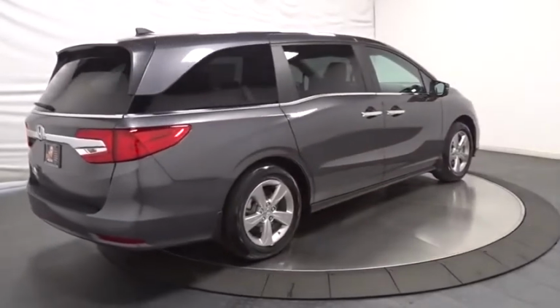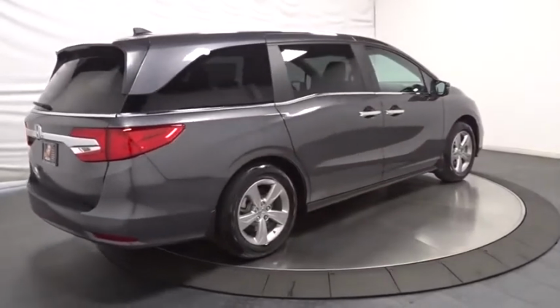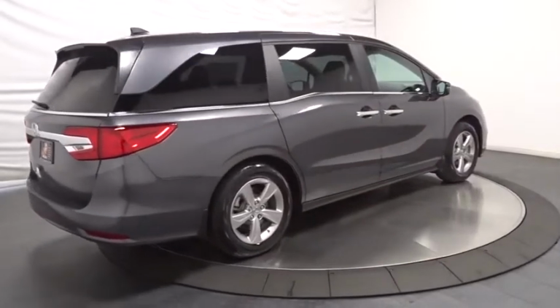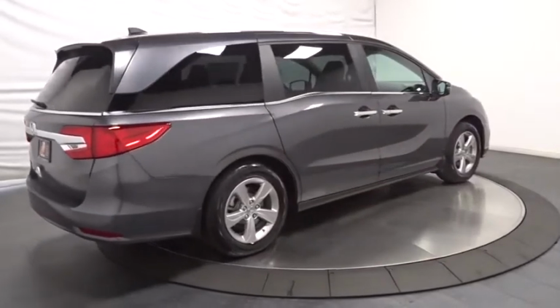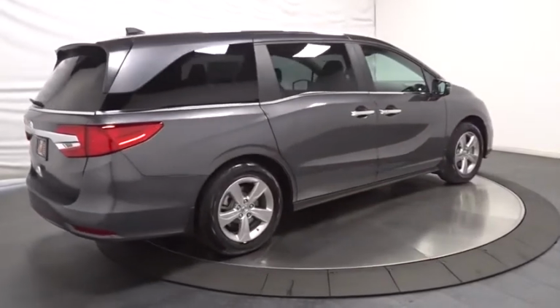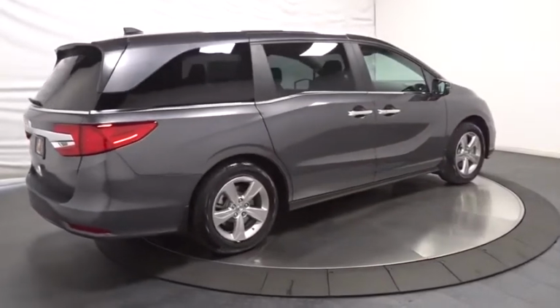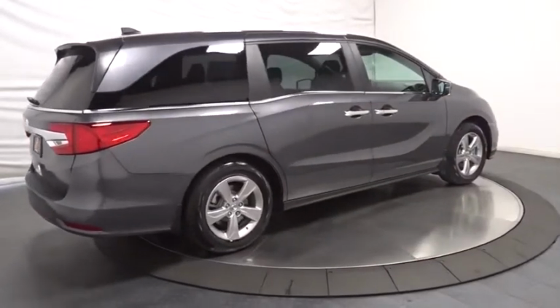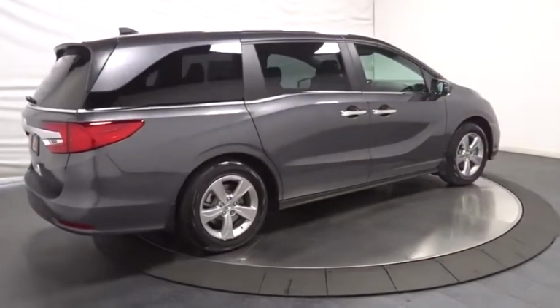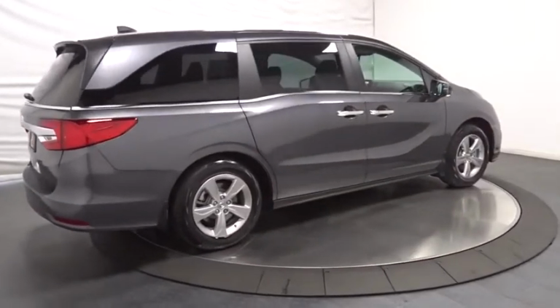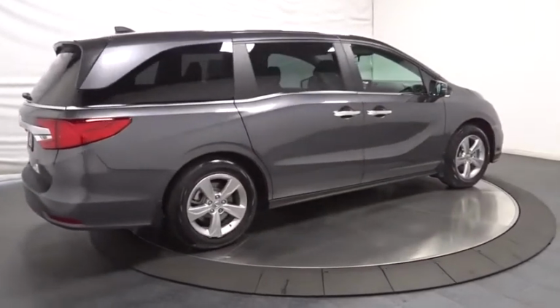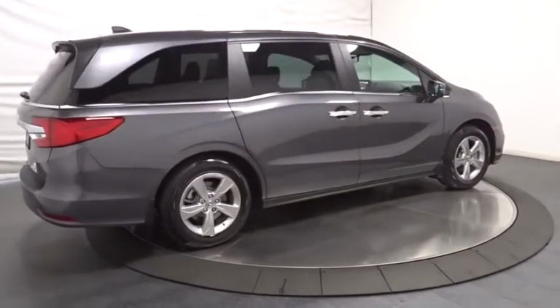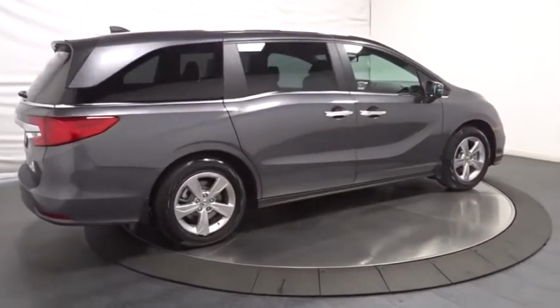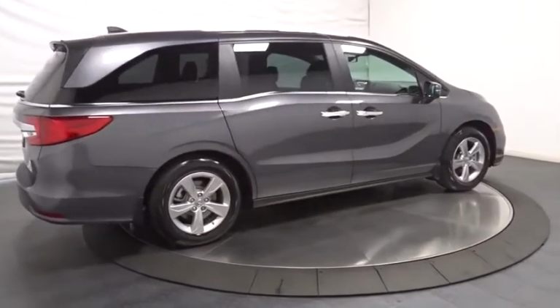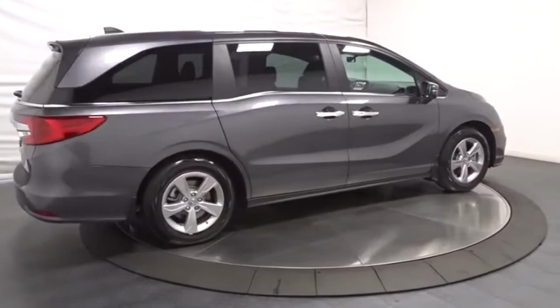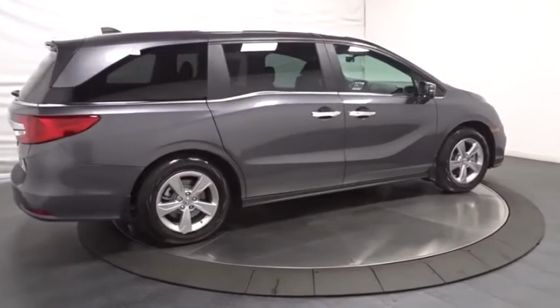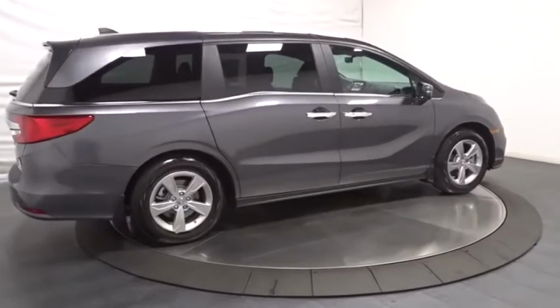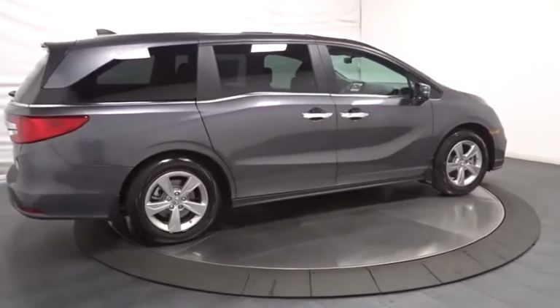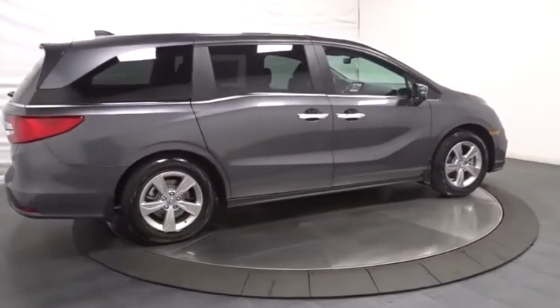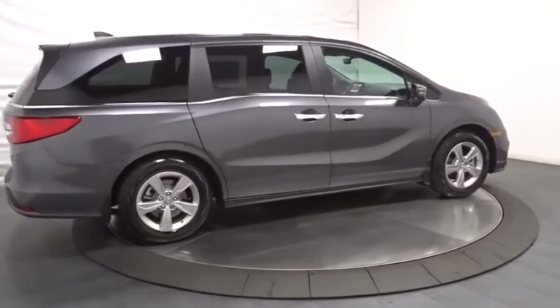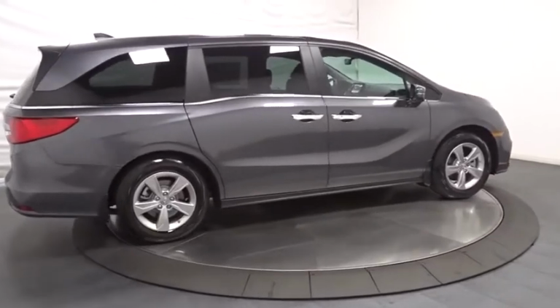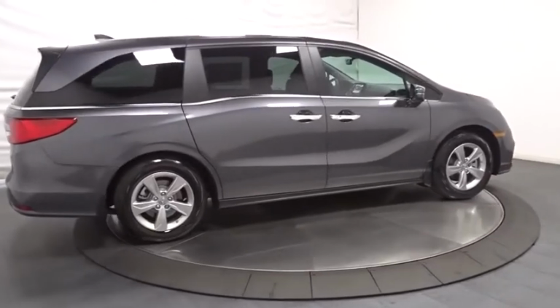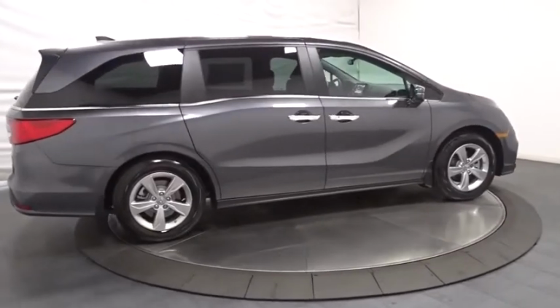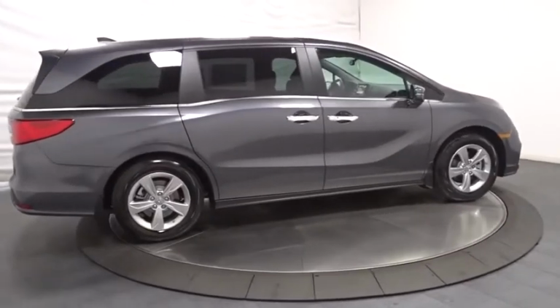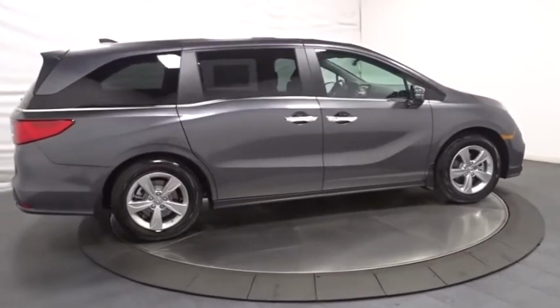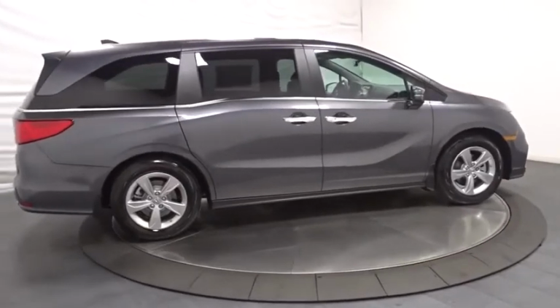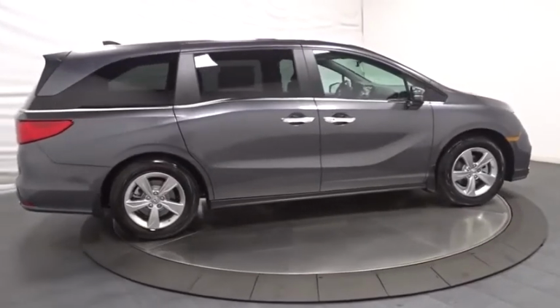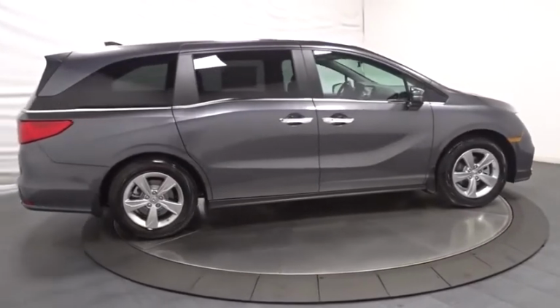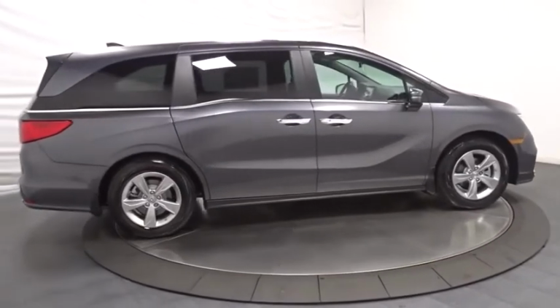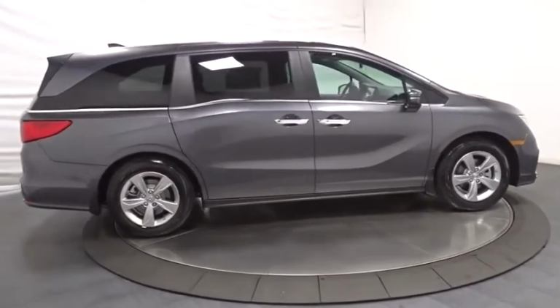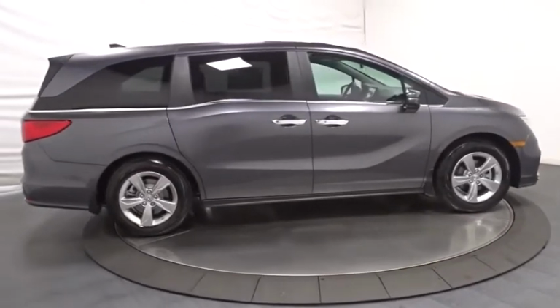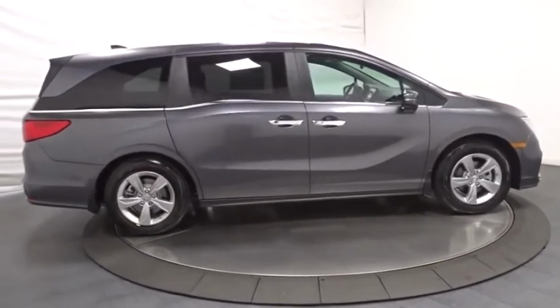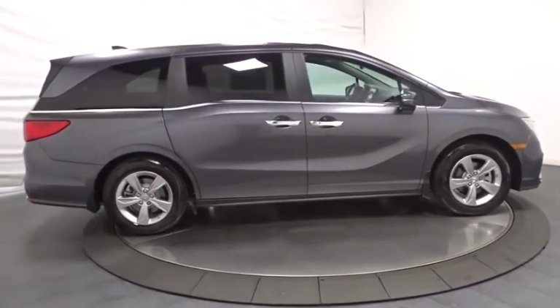Tachometer, brake assist, engine immobilizer, tinted glass, power rear window sunshade.